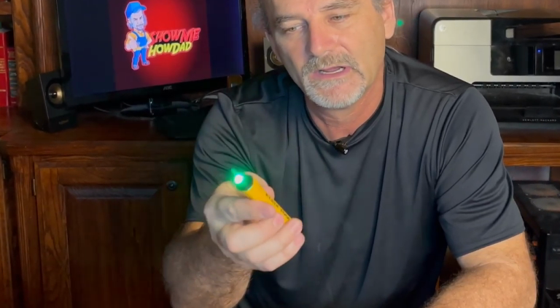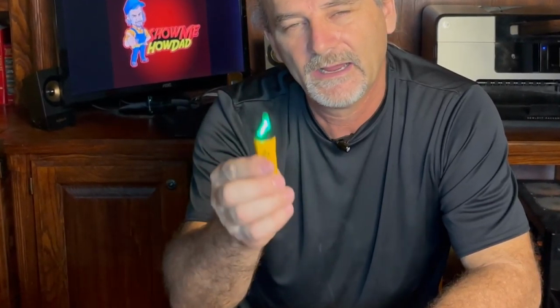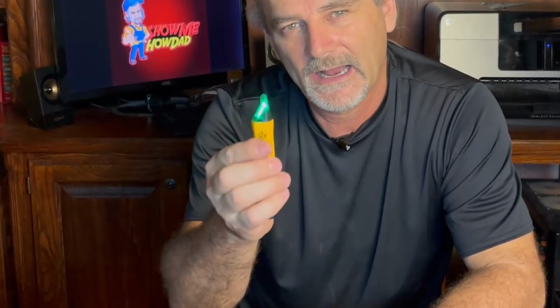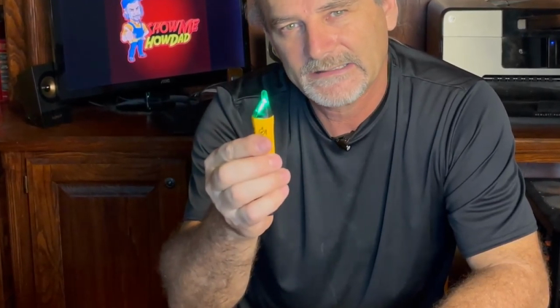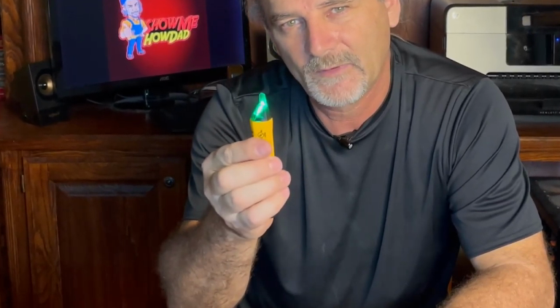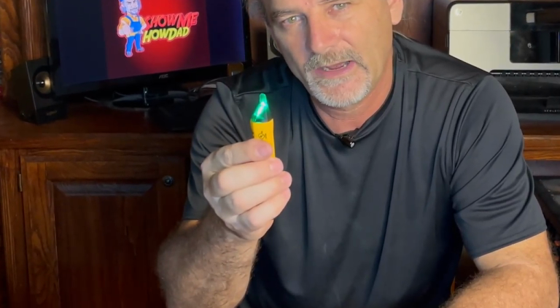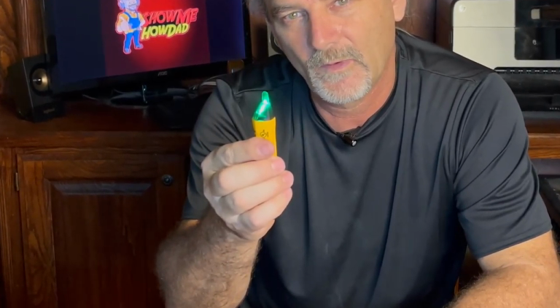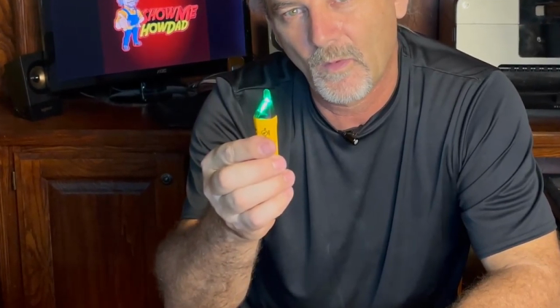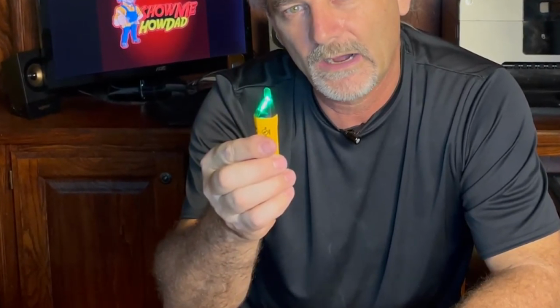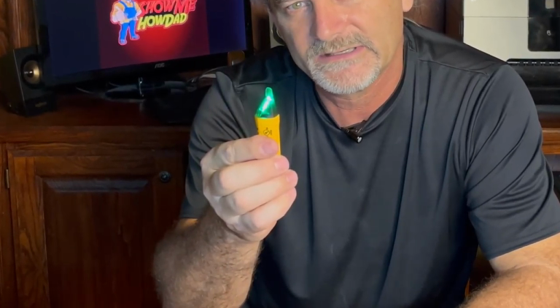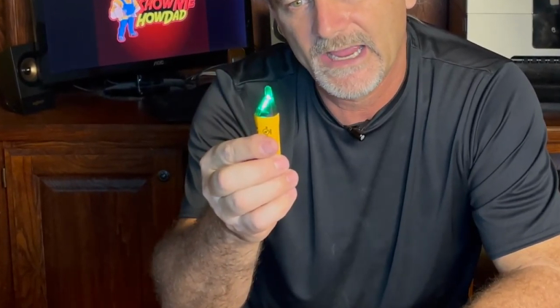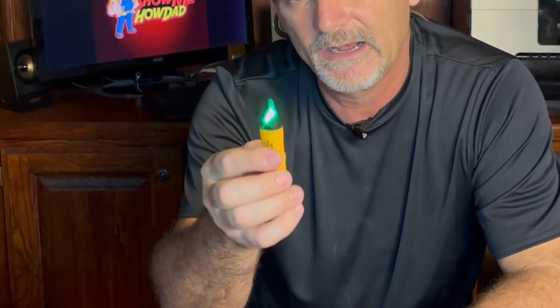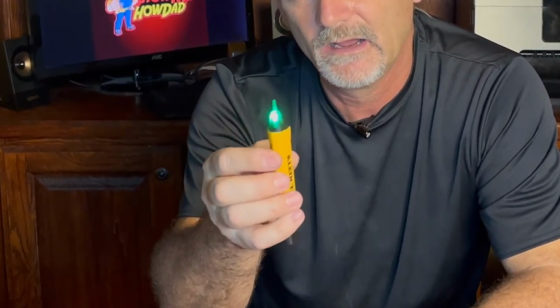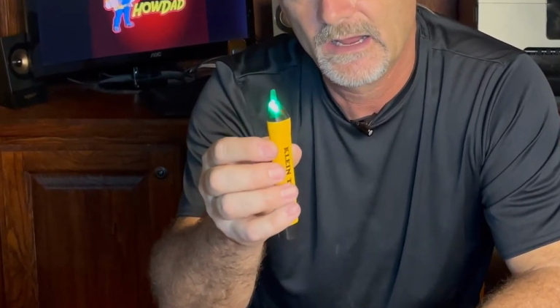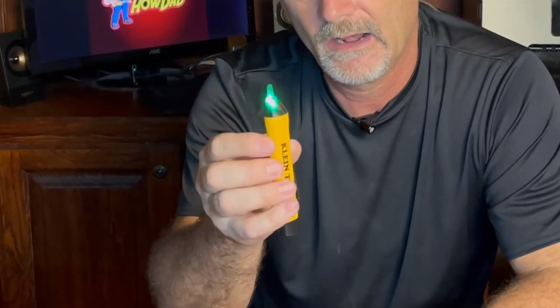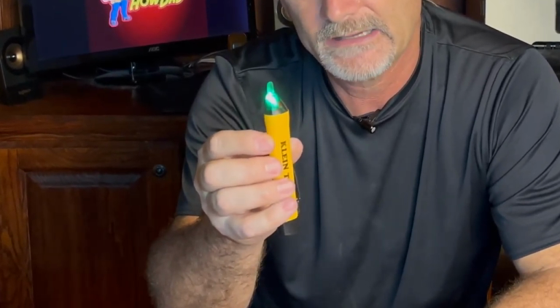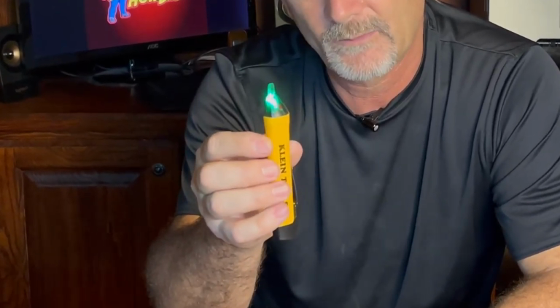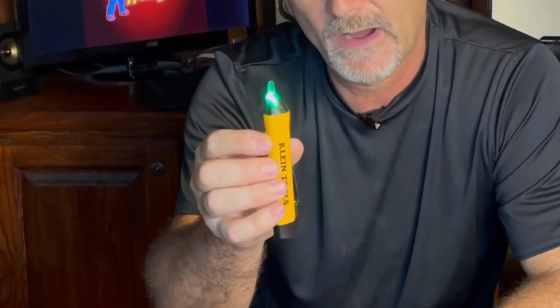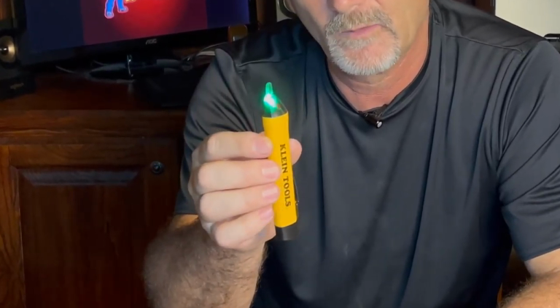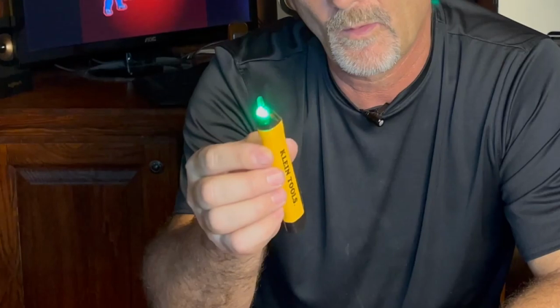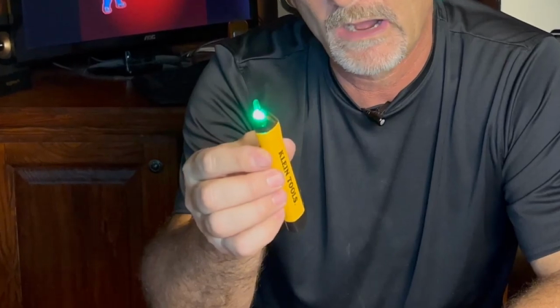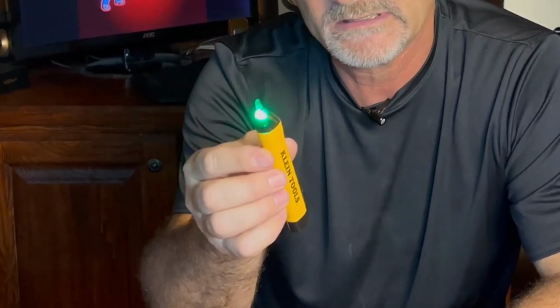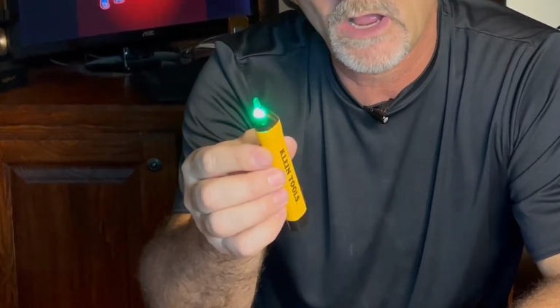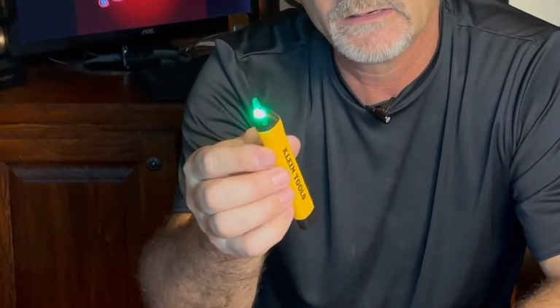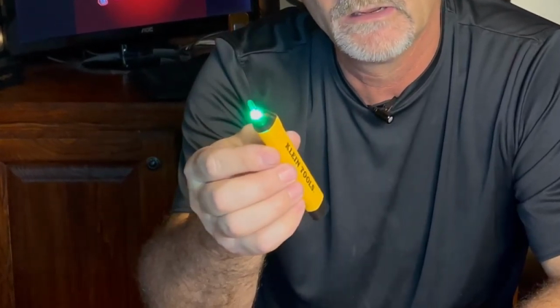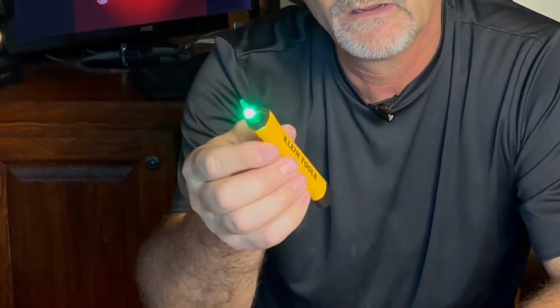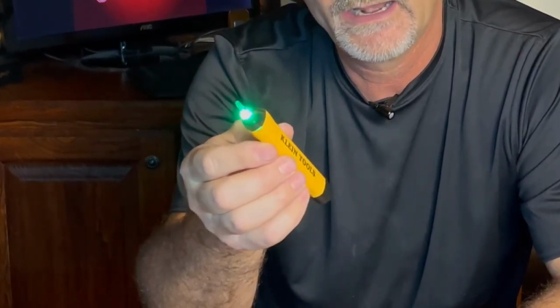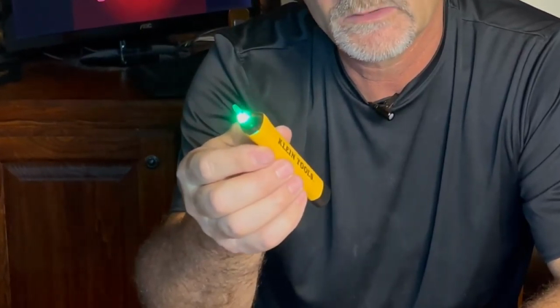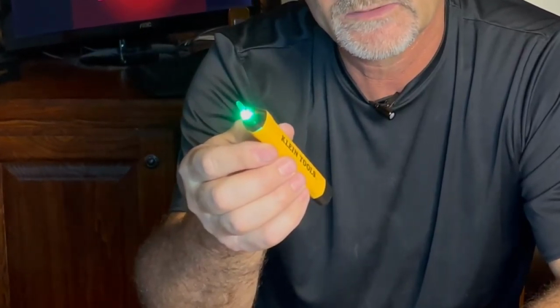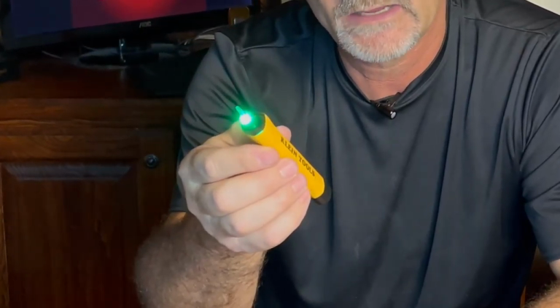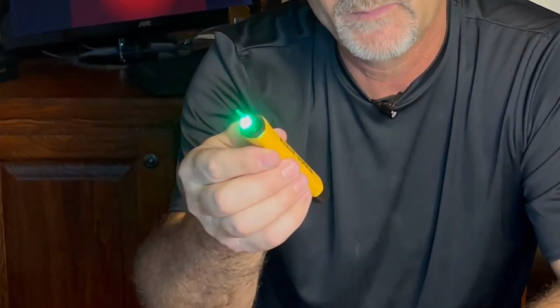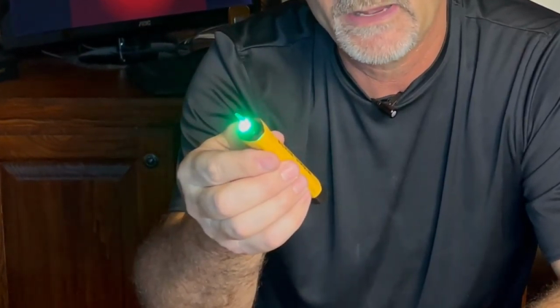It lights up green when the wire is dead, and lights up red when the wire is hot, and also sounds a beep.